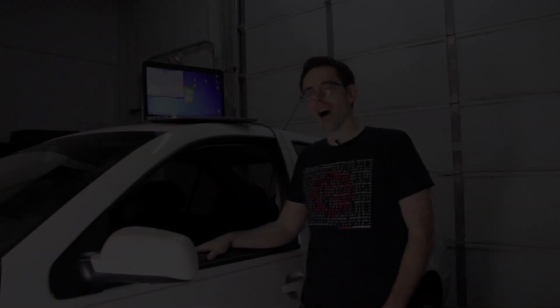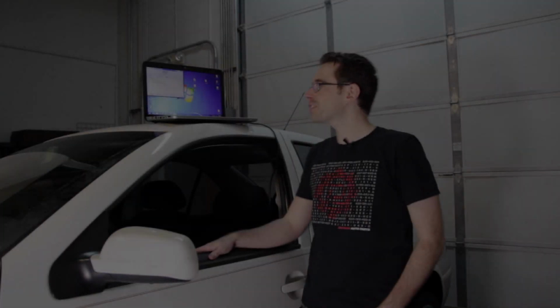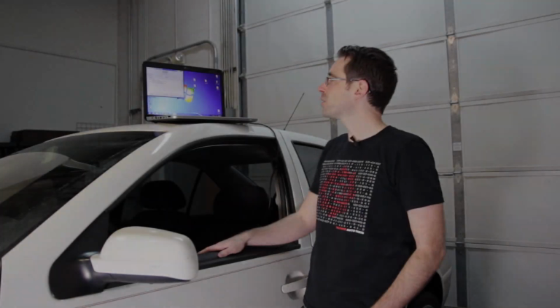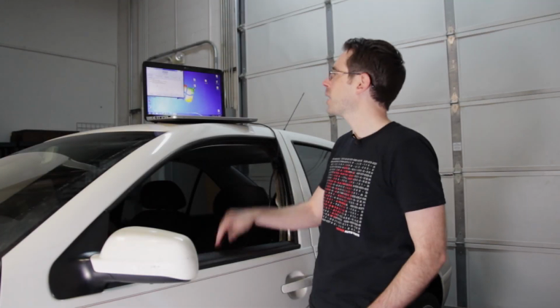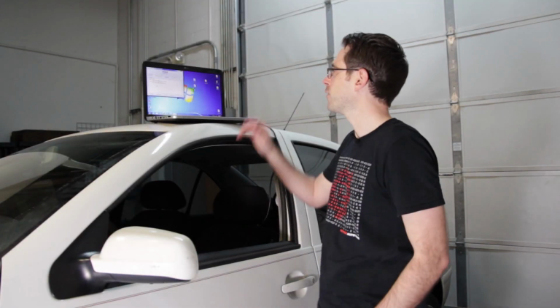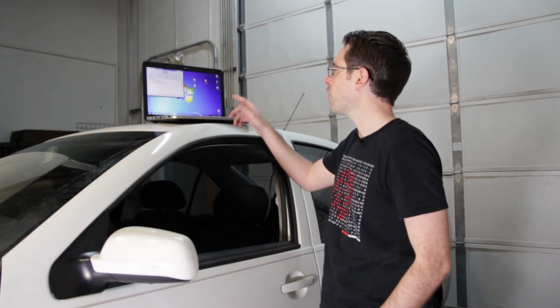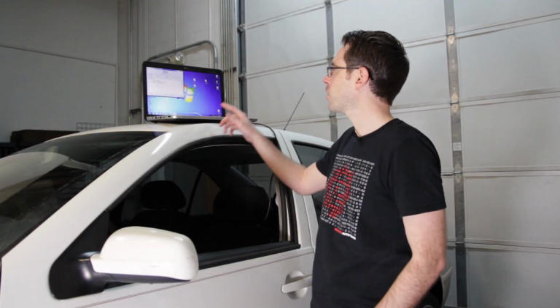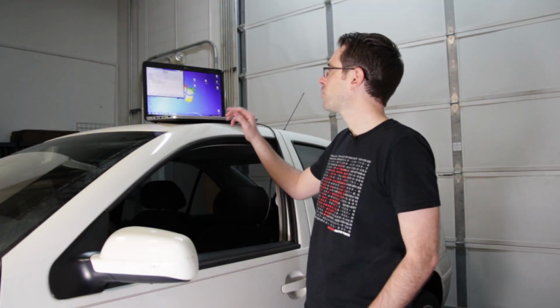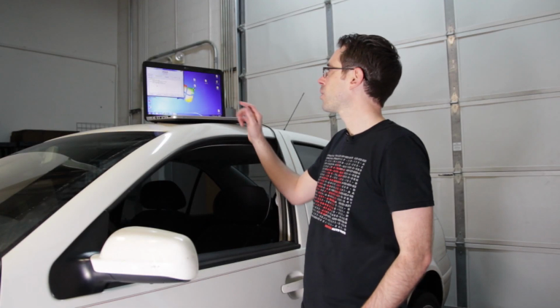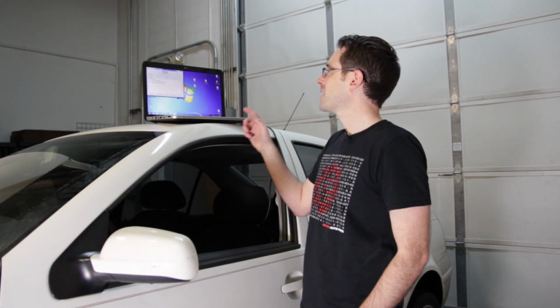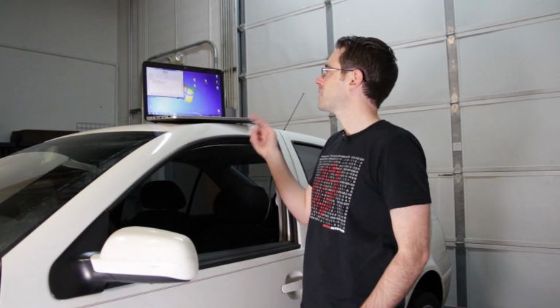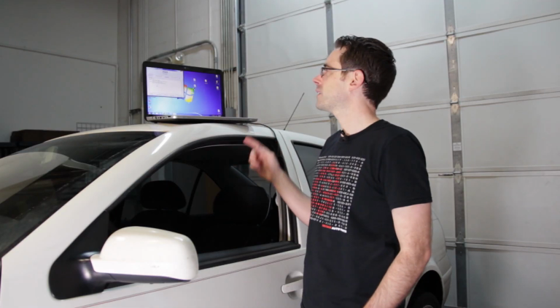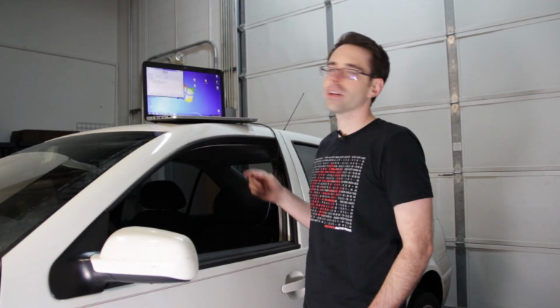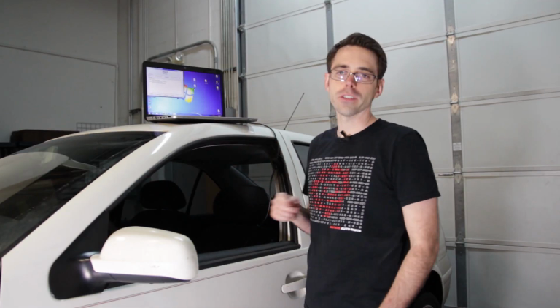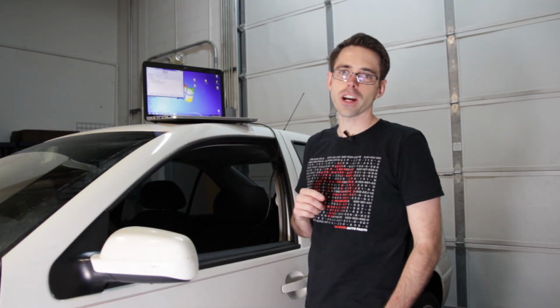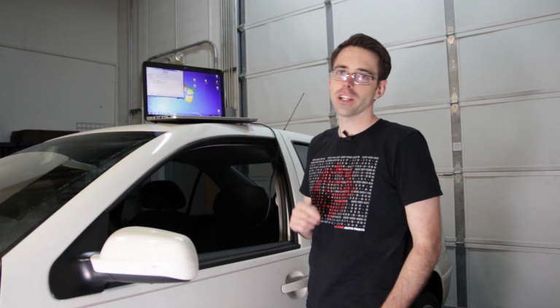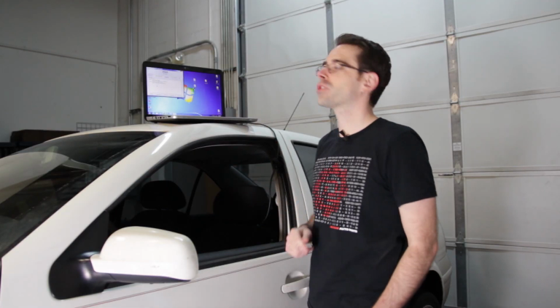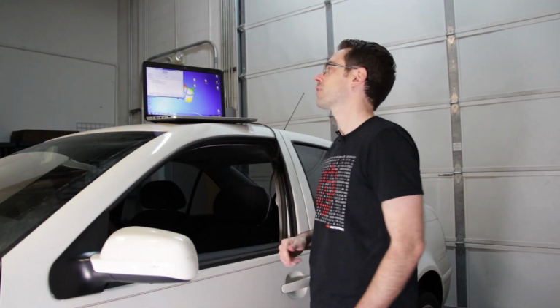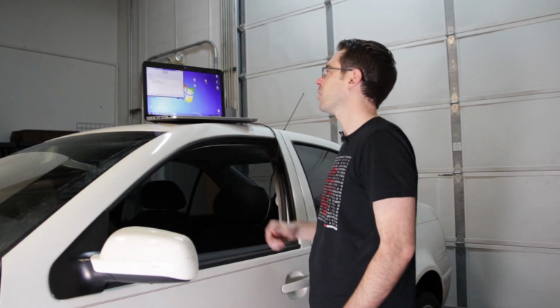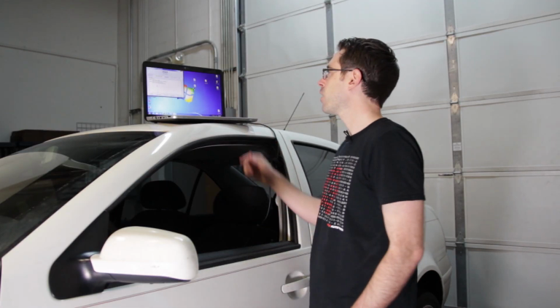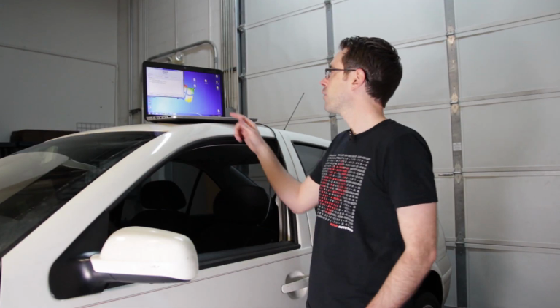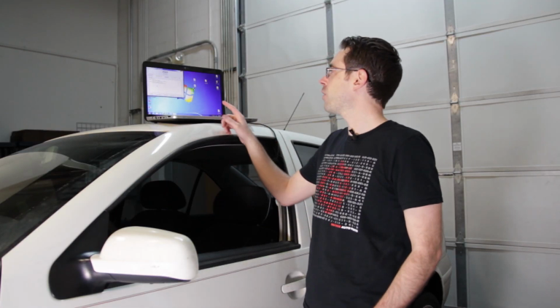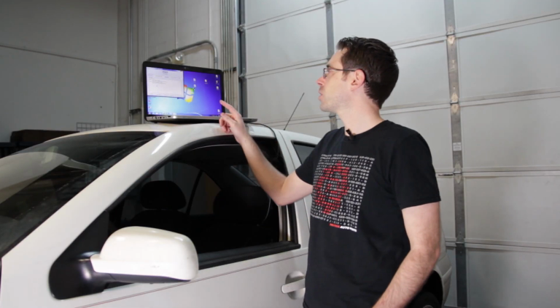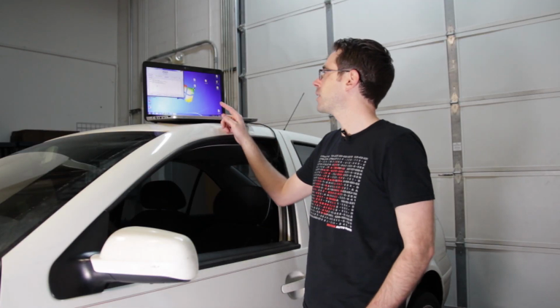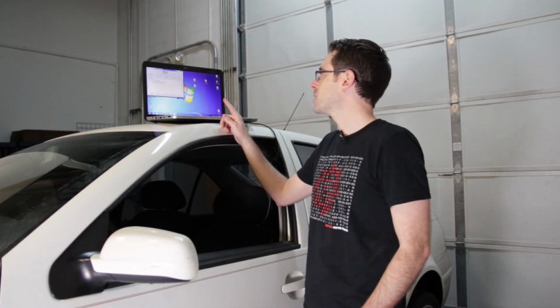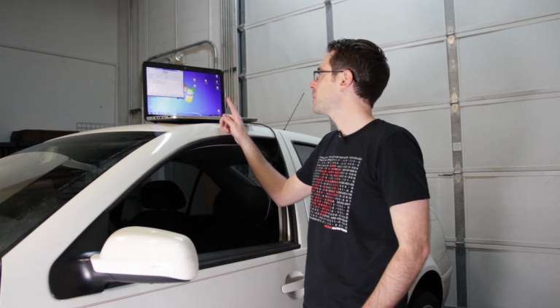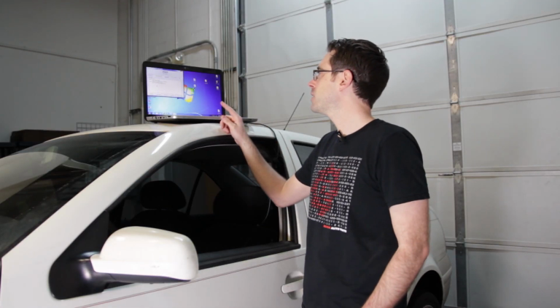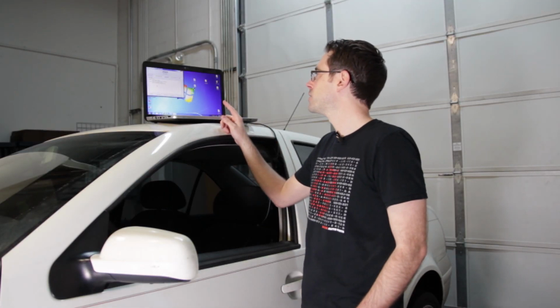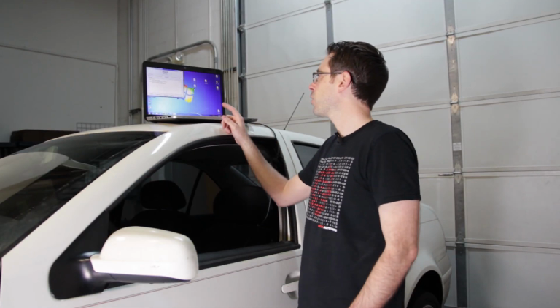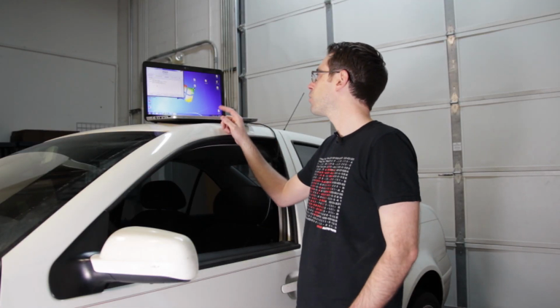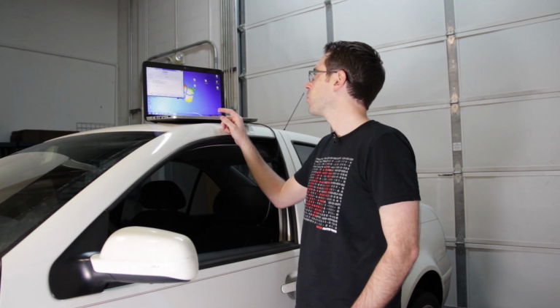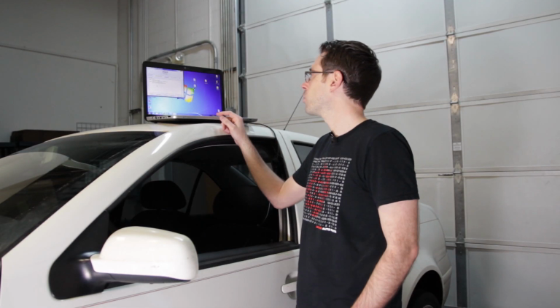On this vehicle we have a fault code for secondary air injection incorrect flow. The fault code is P0411.